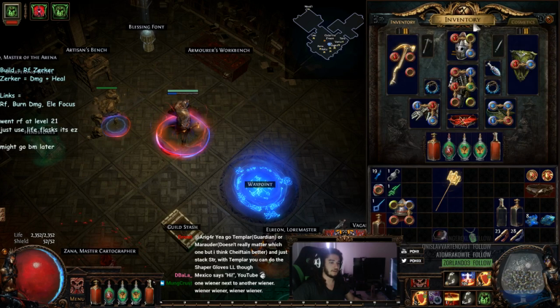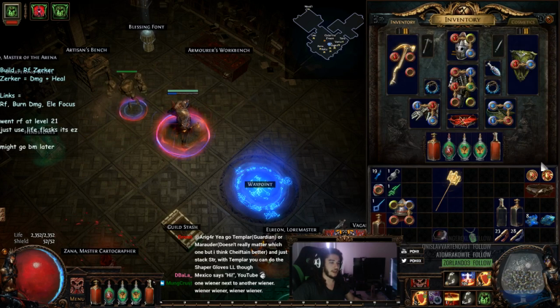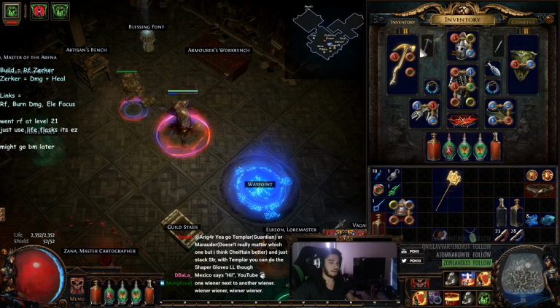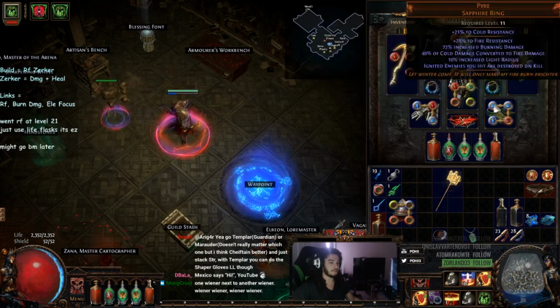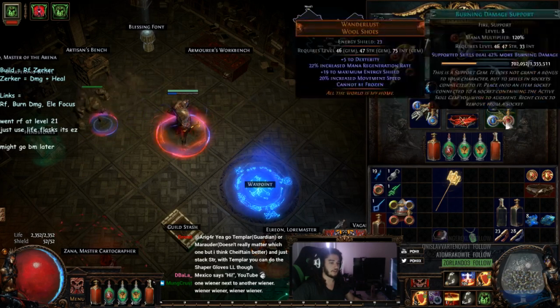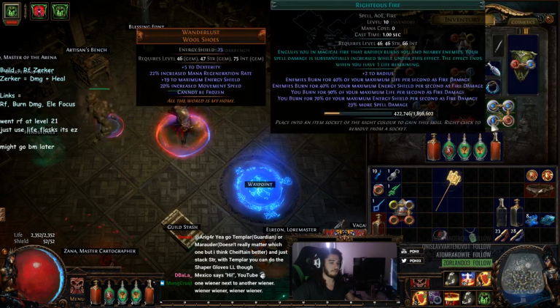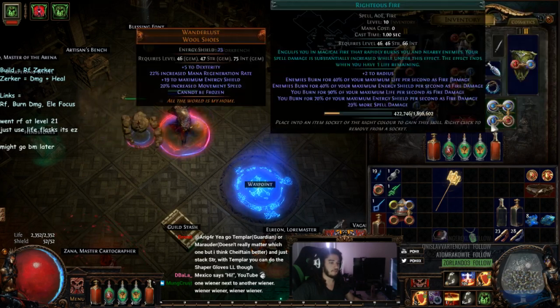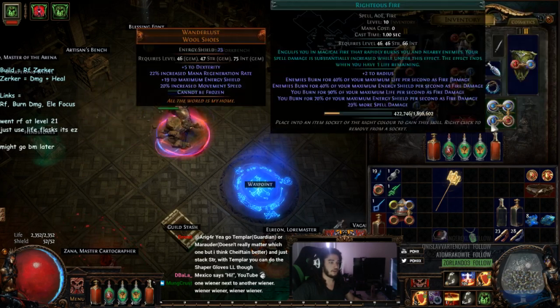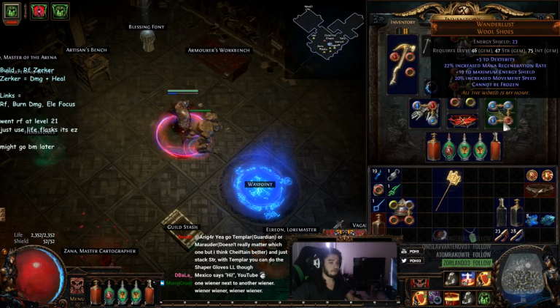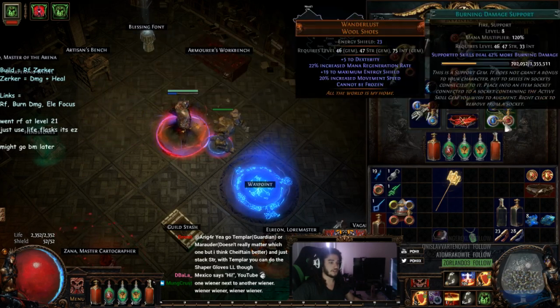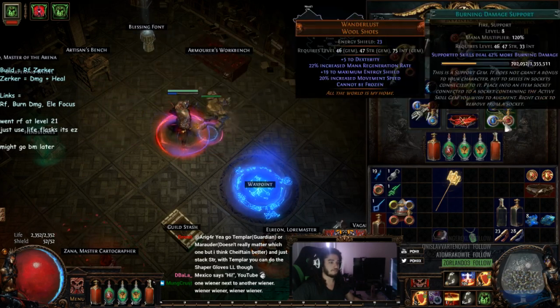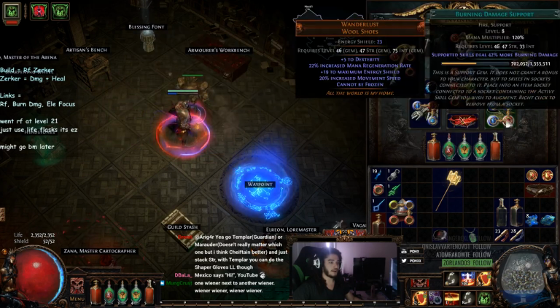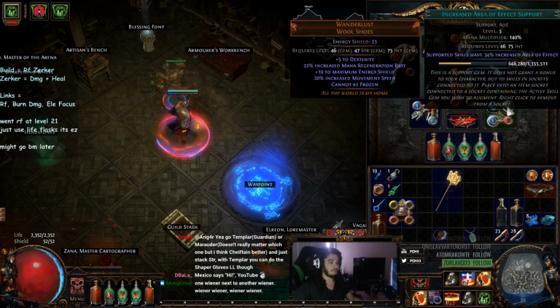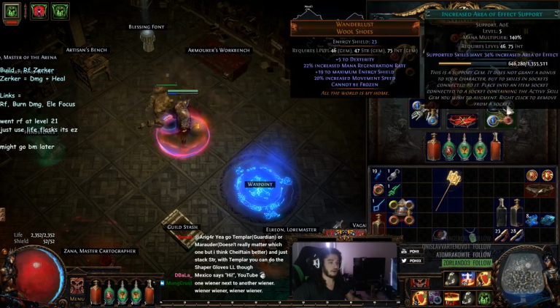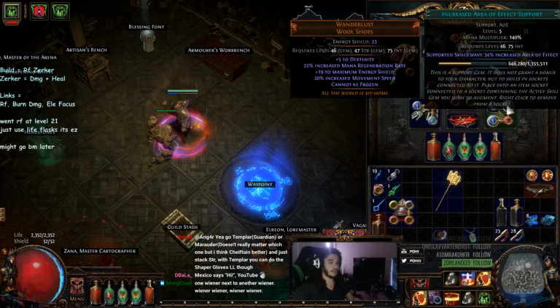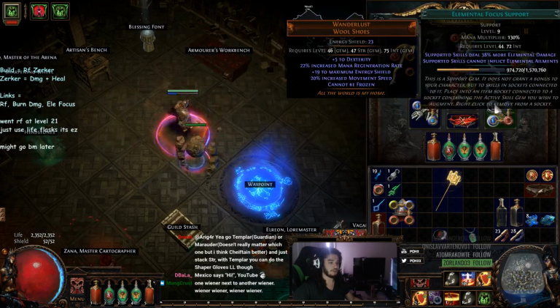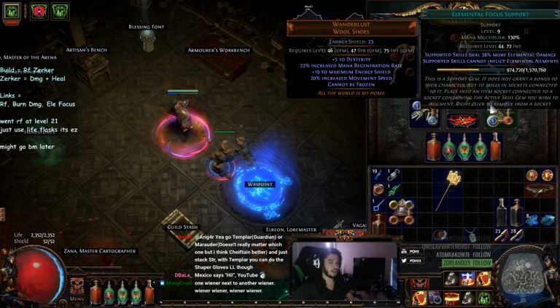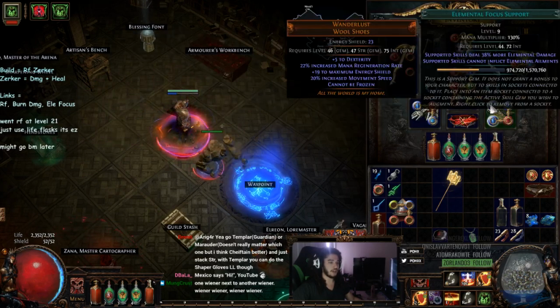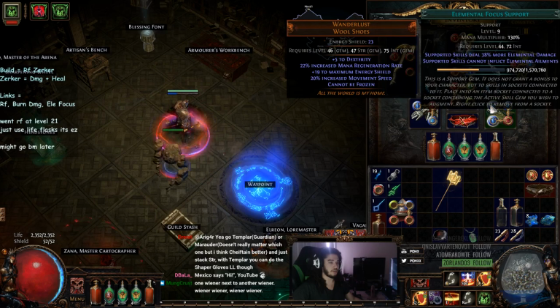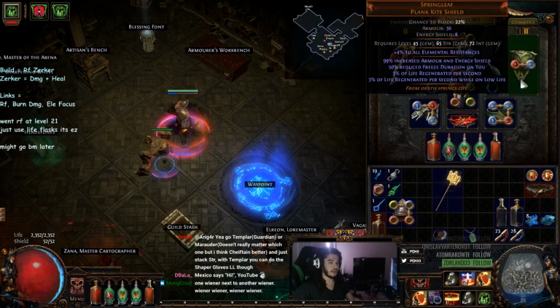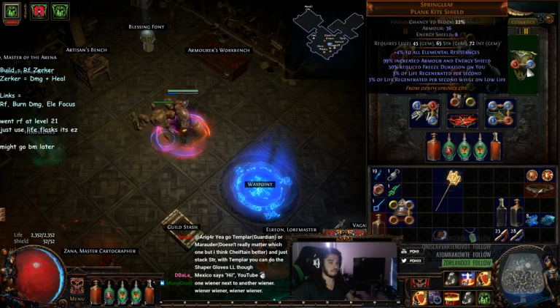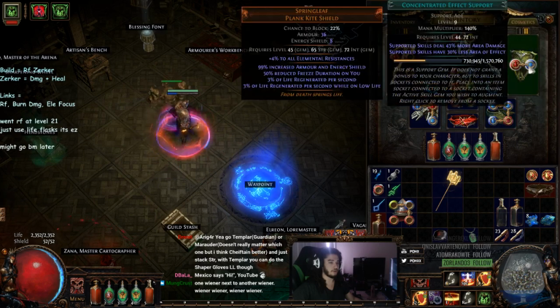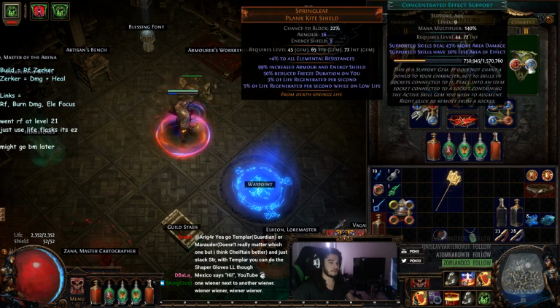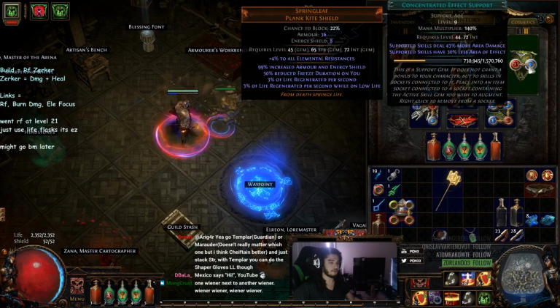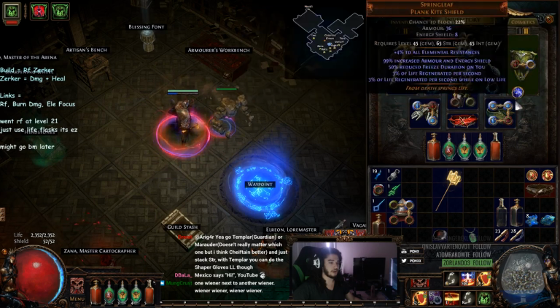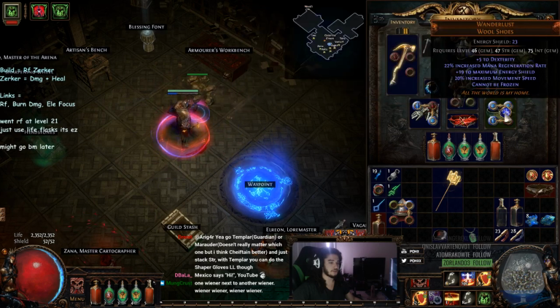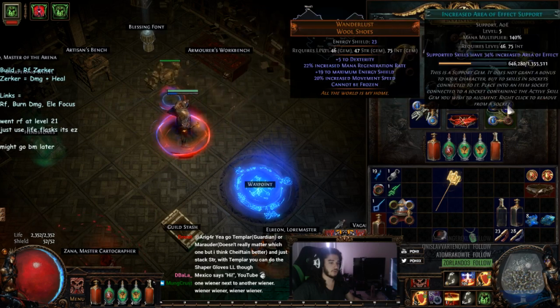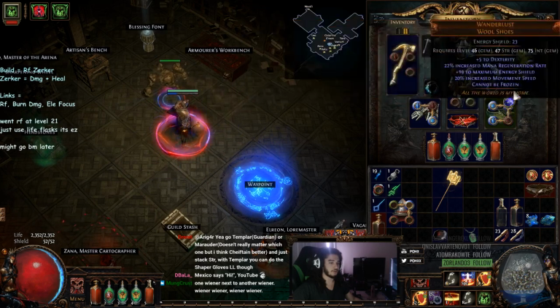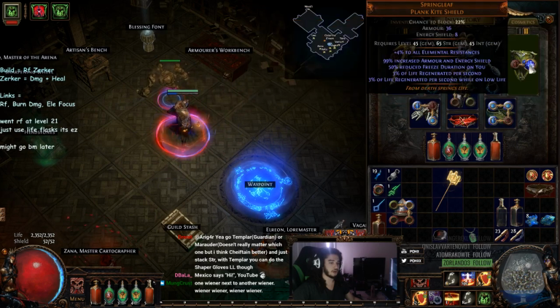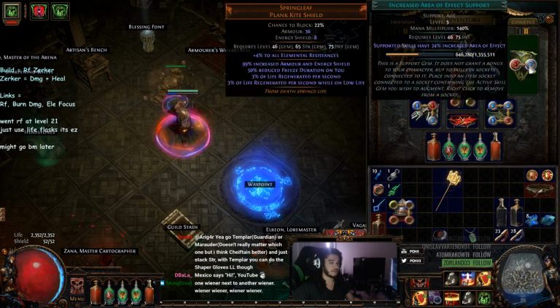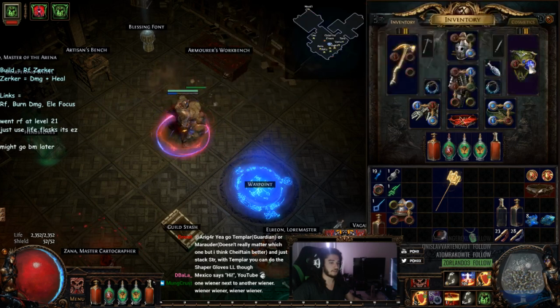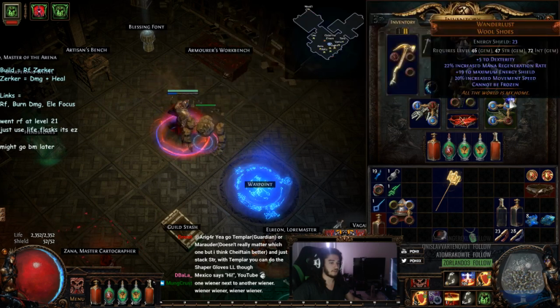Our links are very simple: Righteous Fire, Burn Damage, Increased AoE, and Elemental Focus. For a boss, swap in Concentrated Effect. You're done.